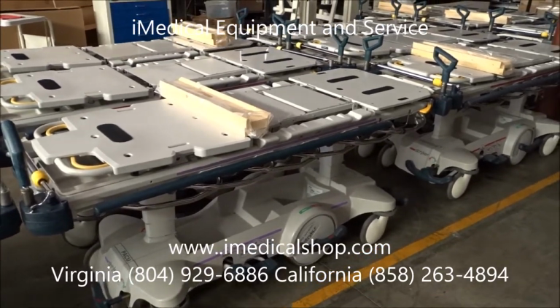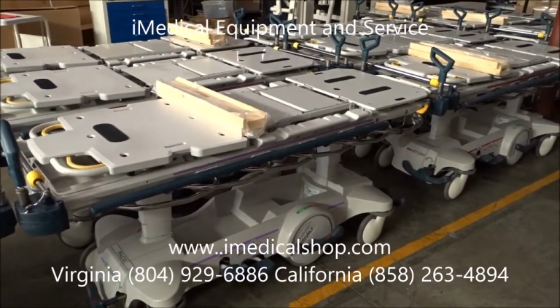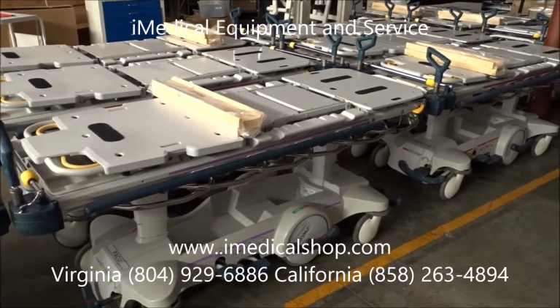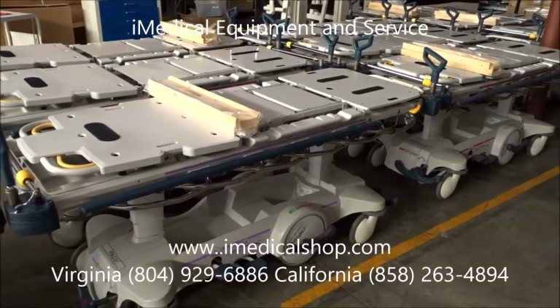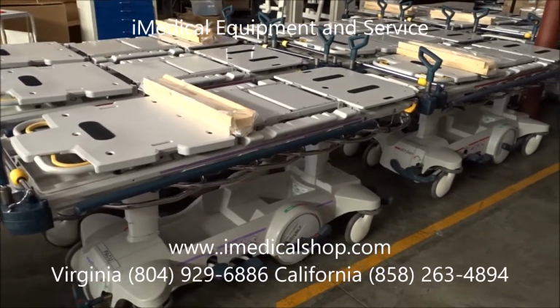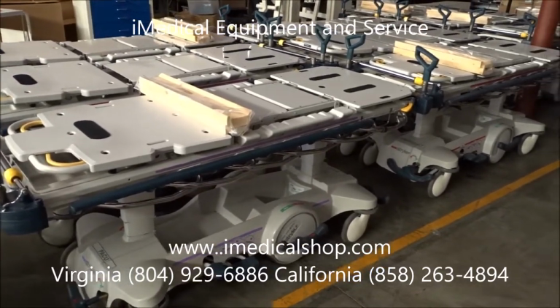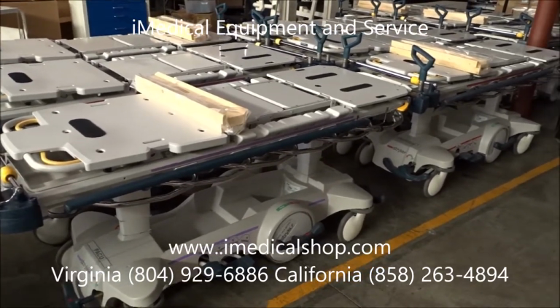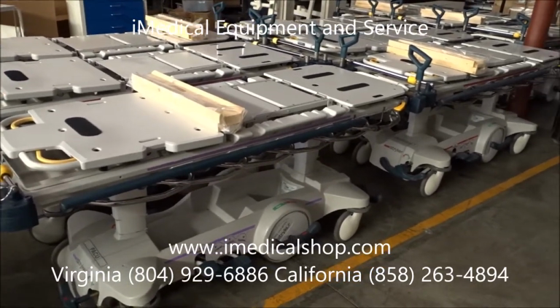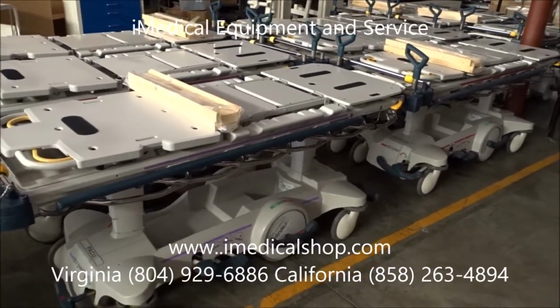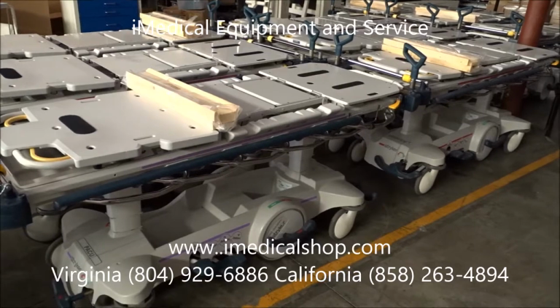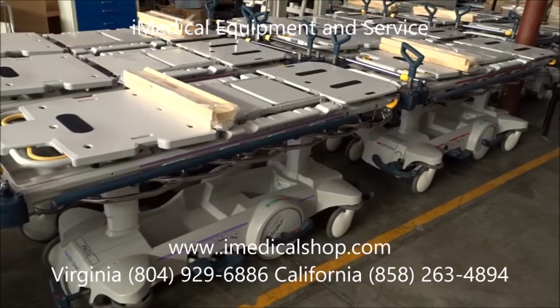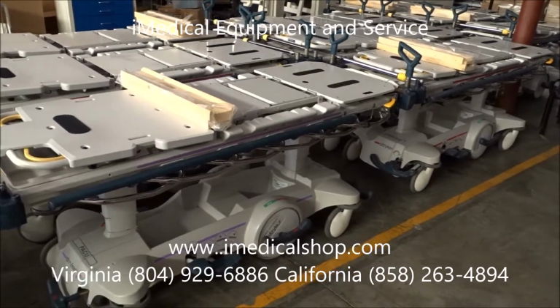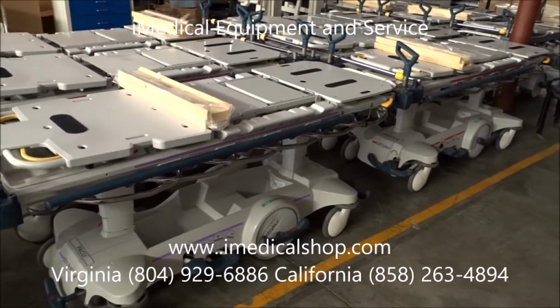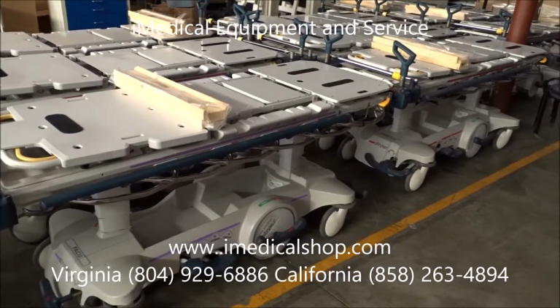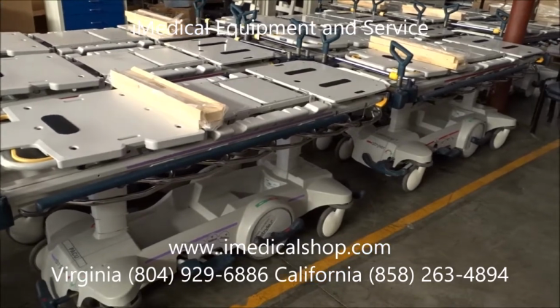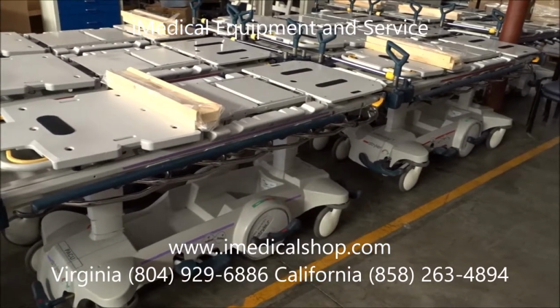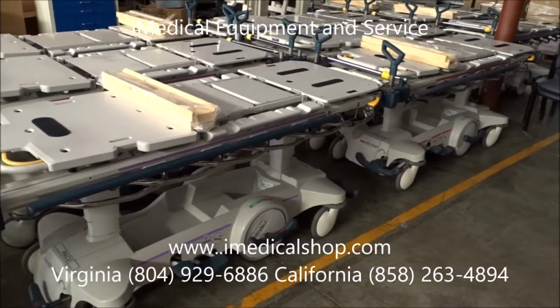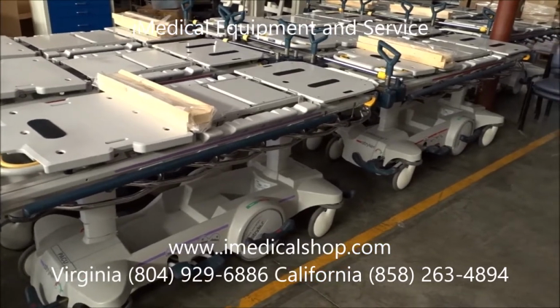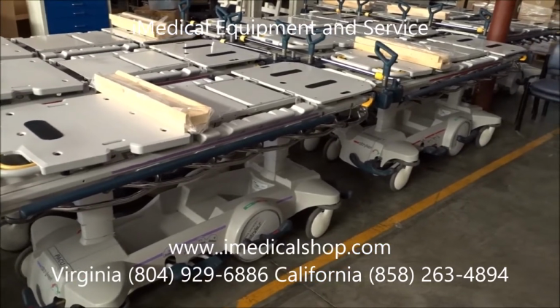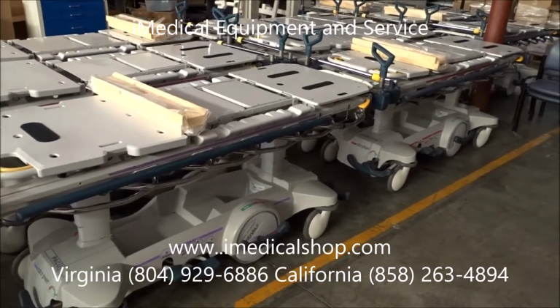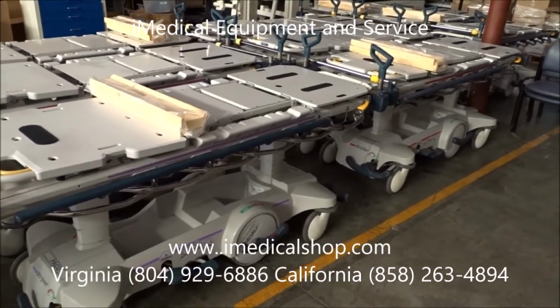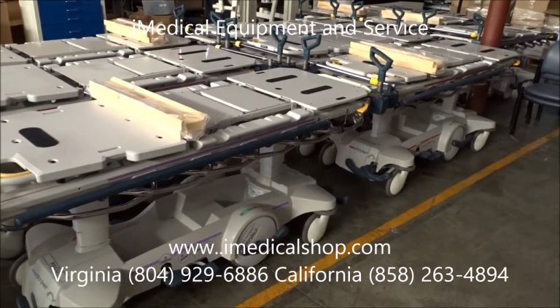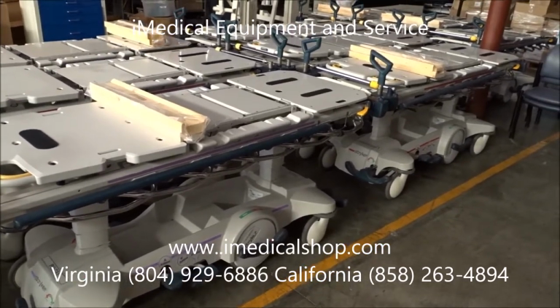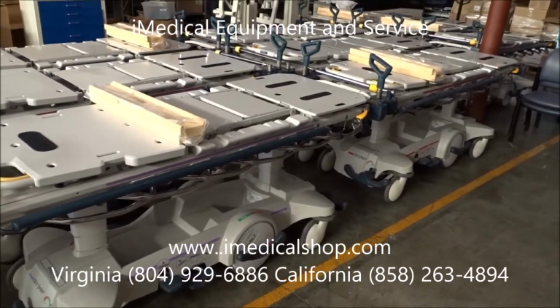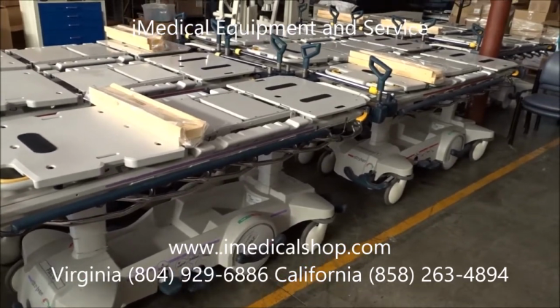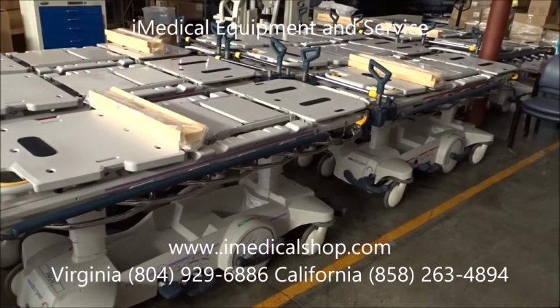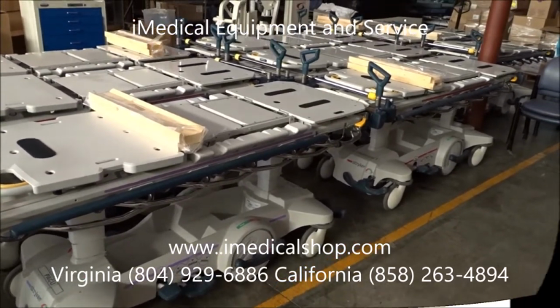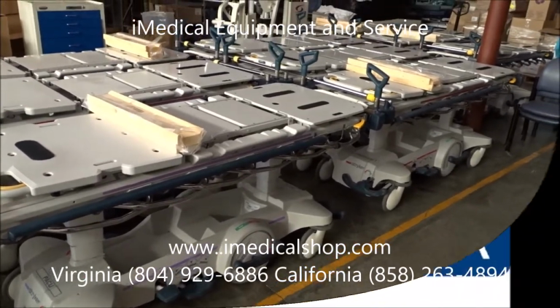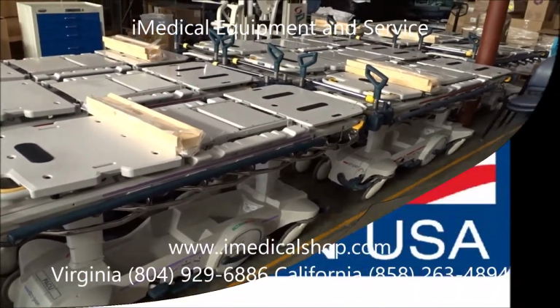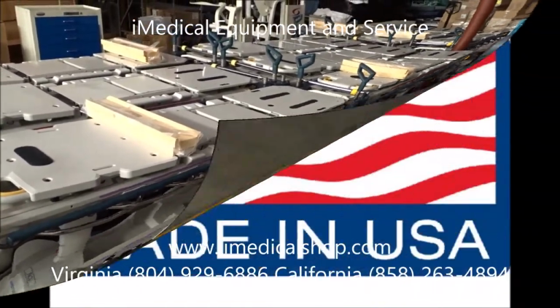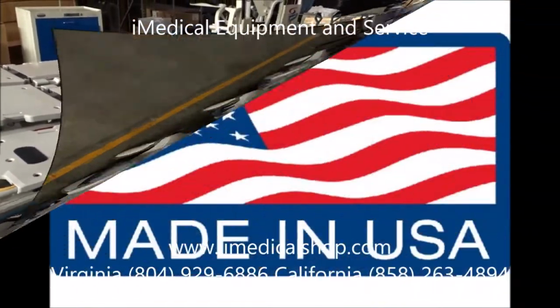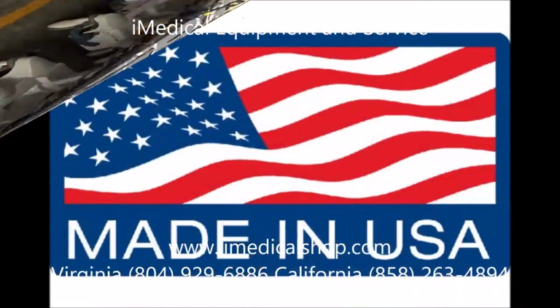iMedical Equipment and Service — we are your one-stop shop for all your medical equipment needs.